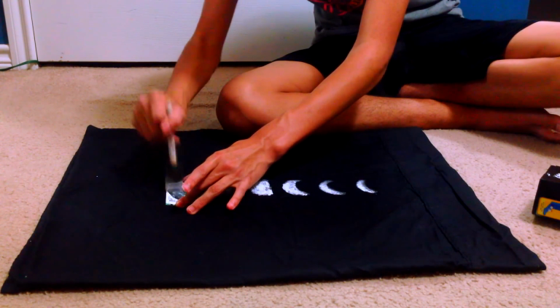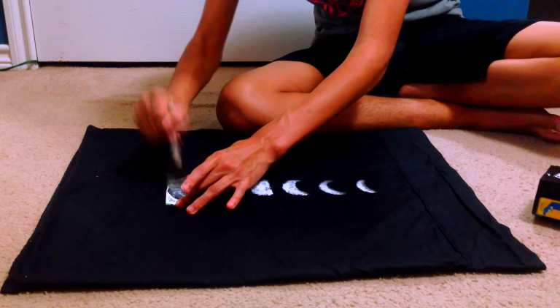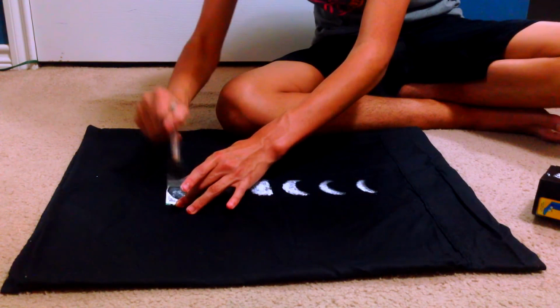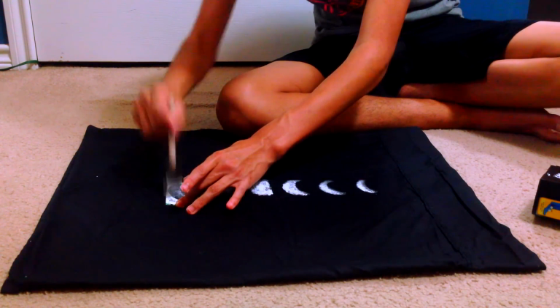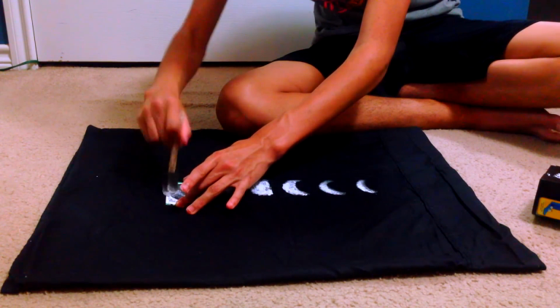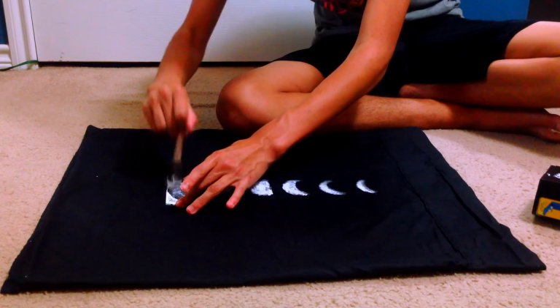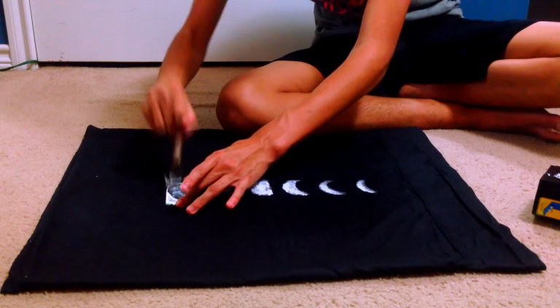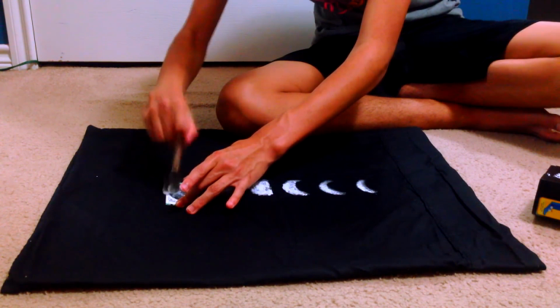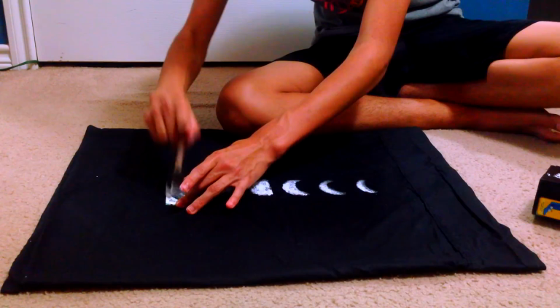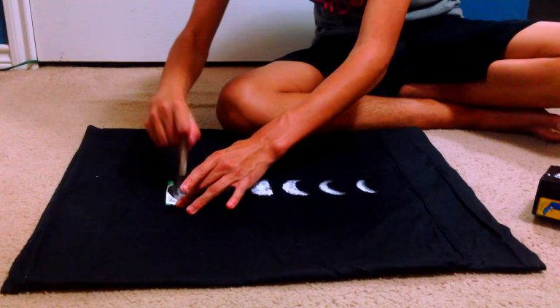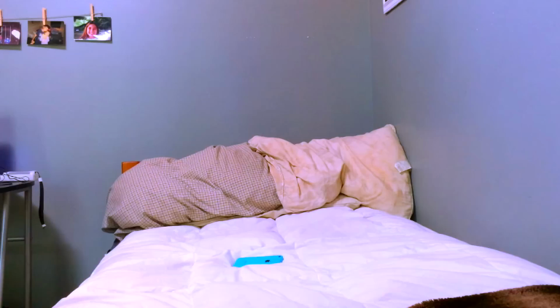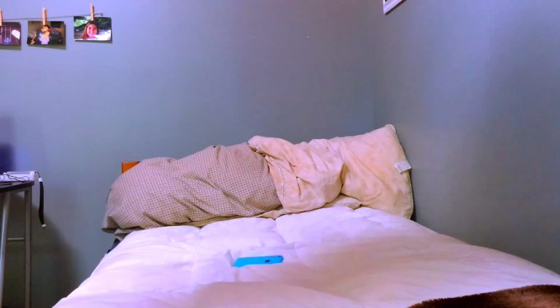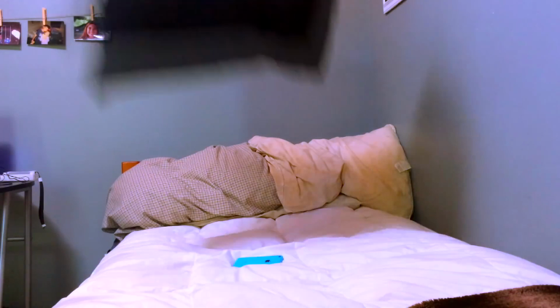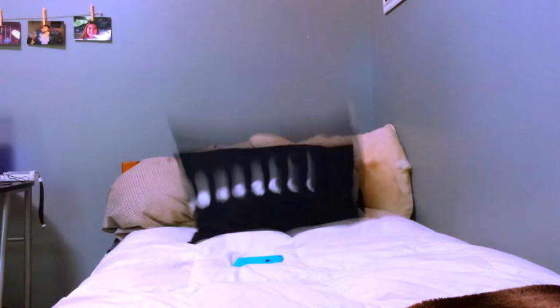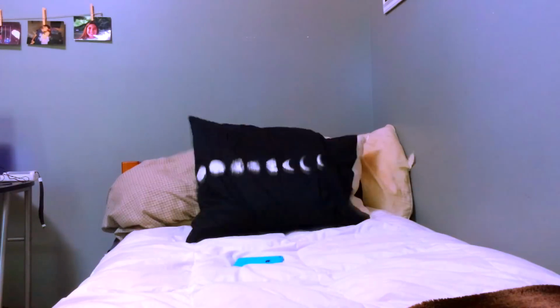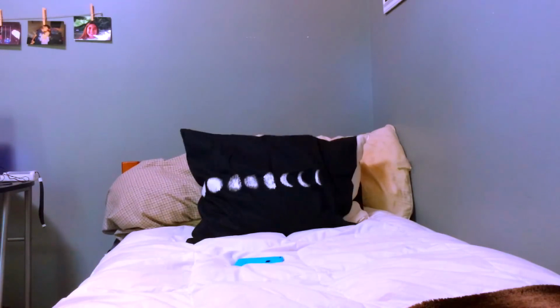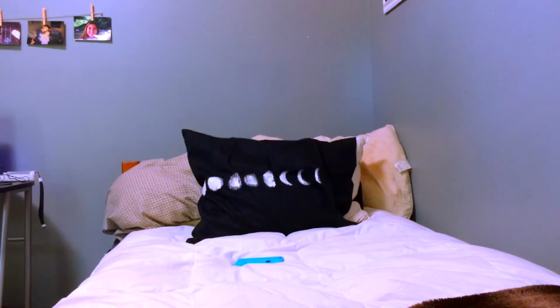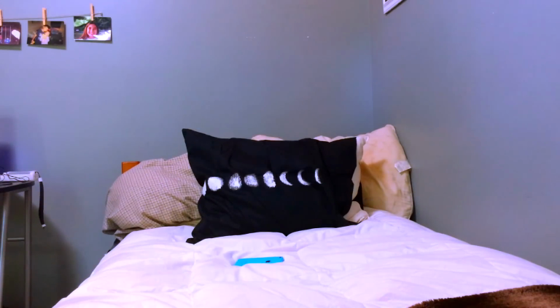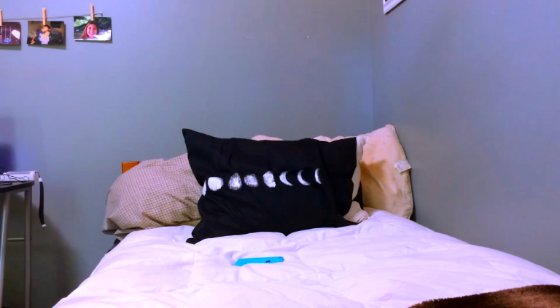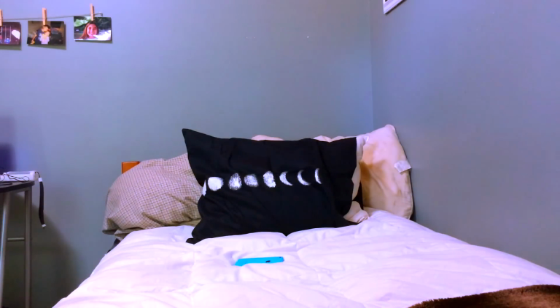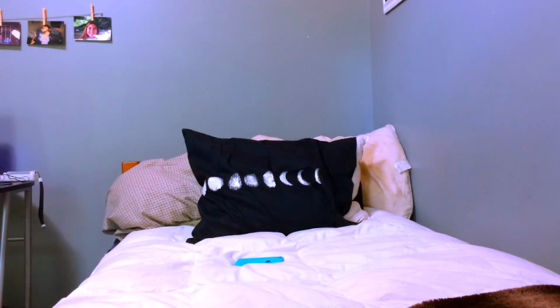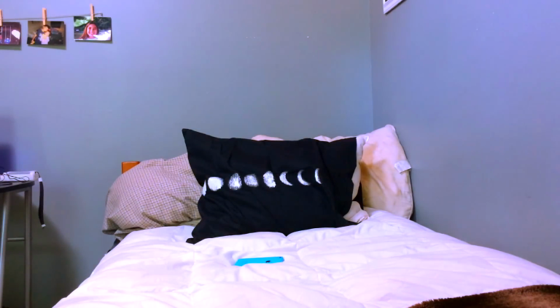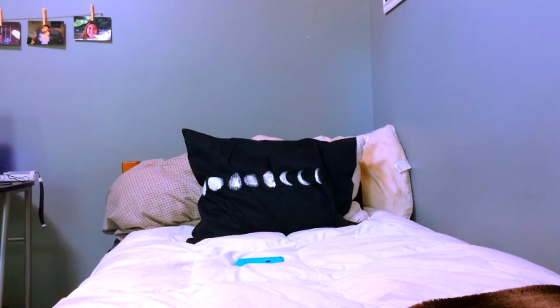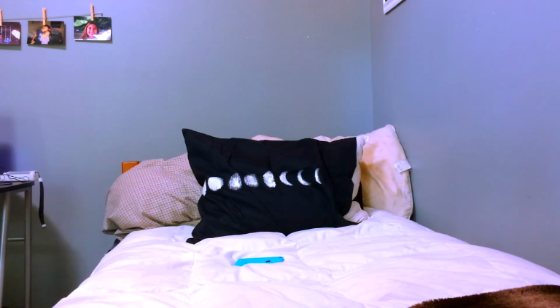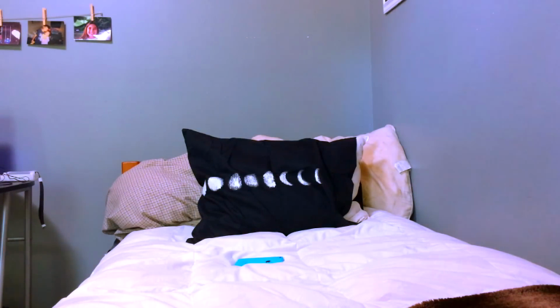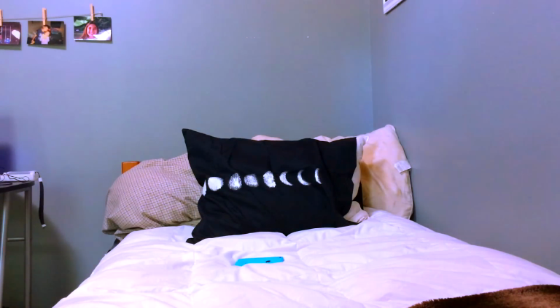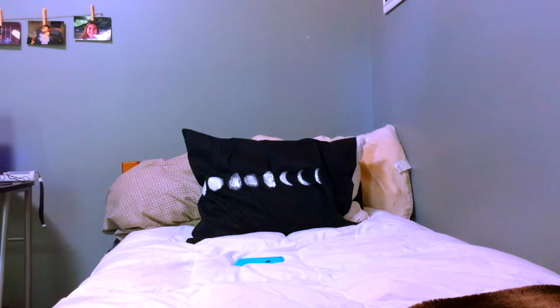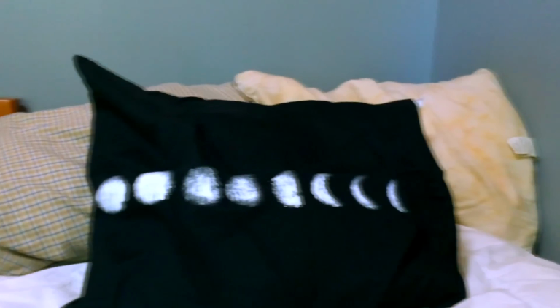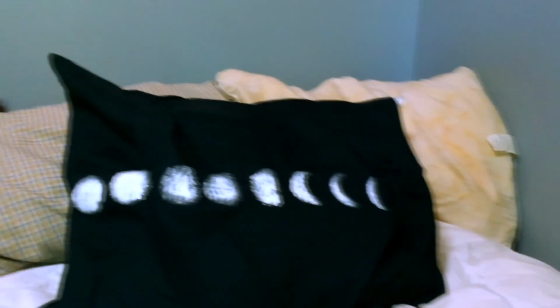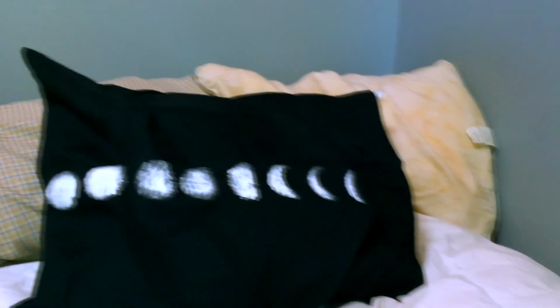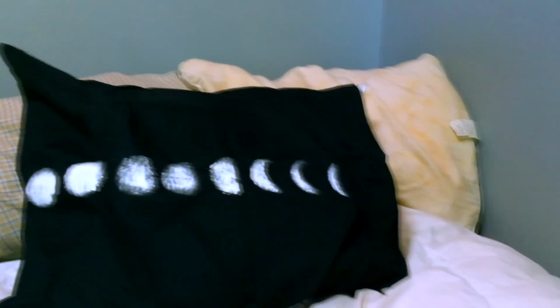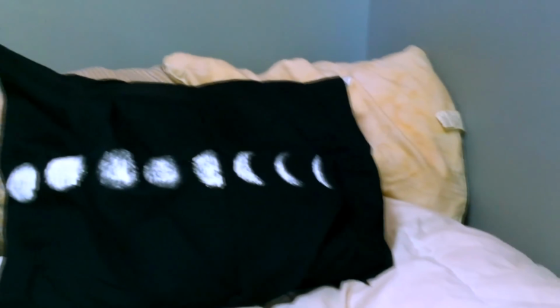And that's basically it — I love the way it turned out at the end.